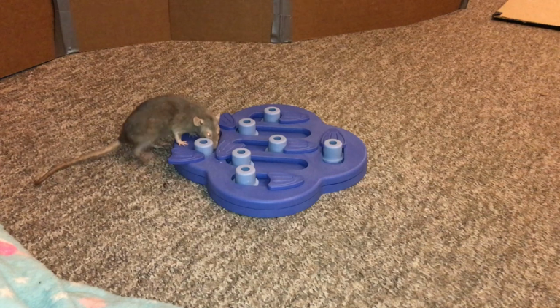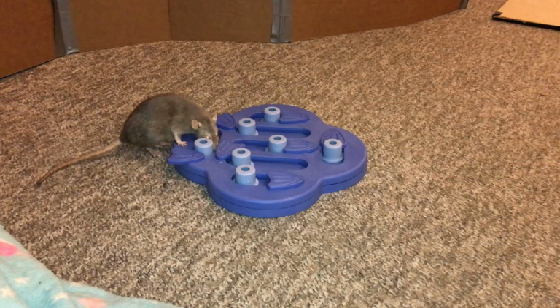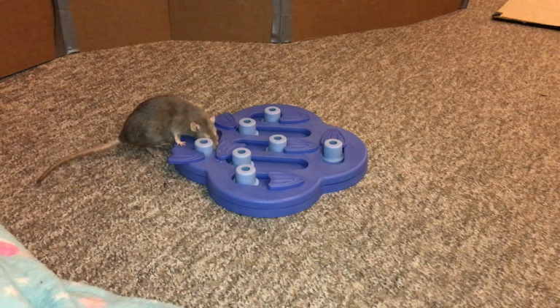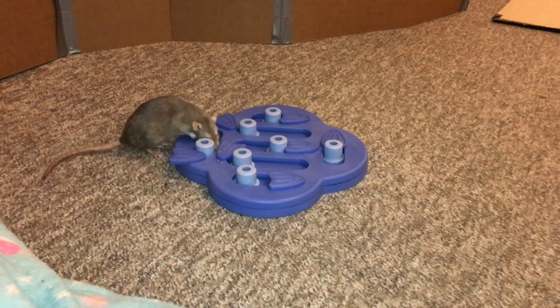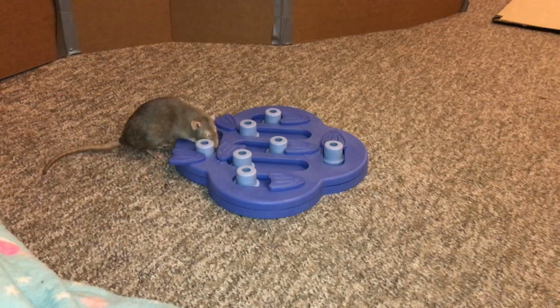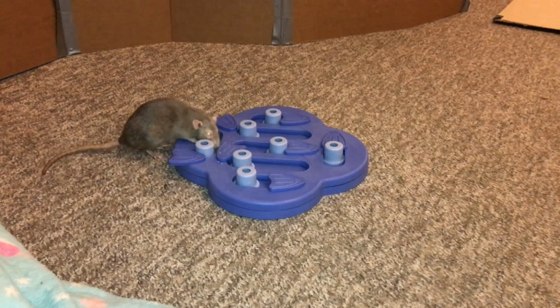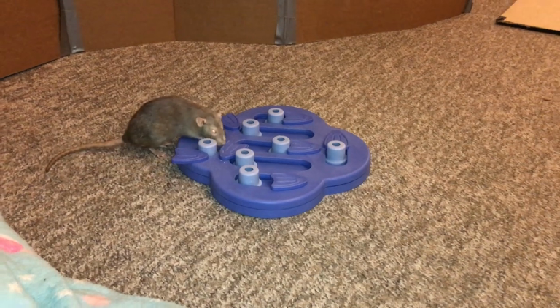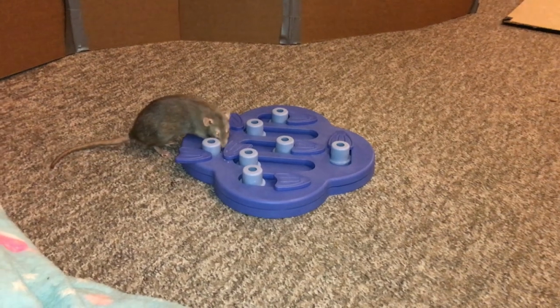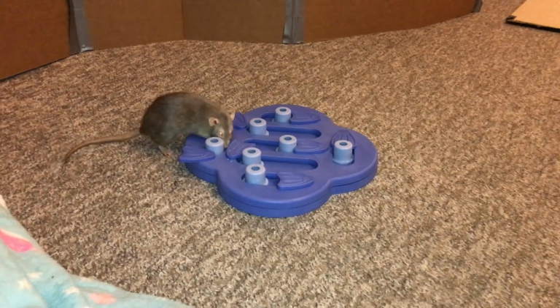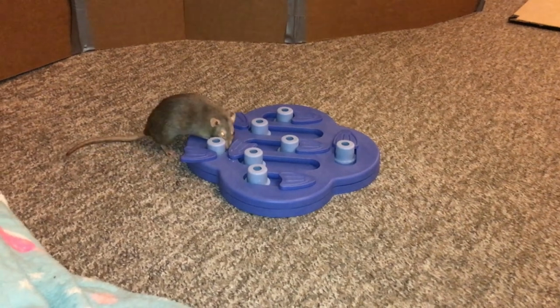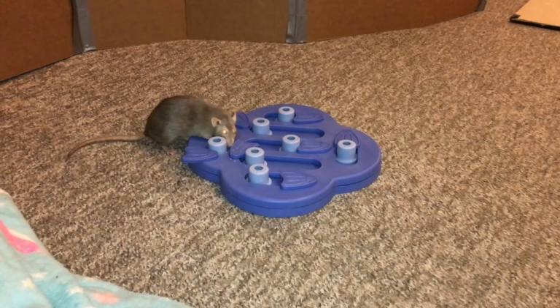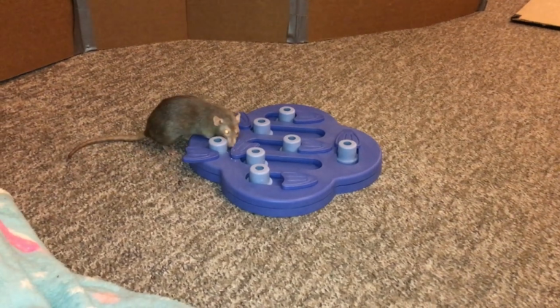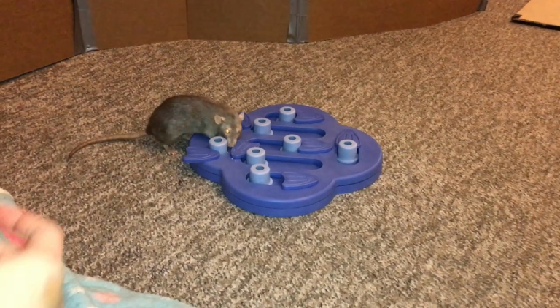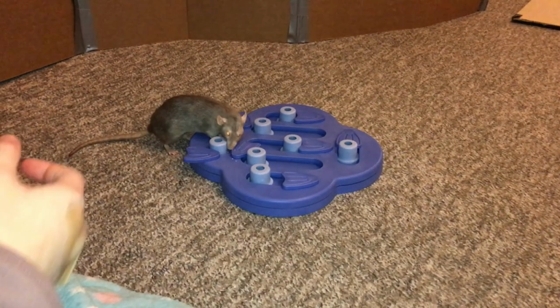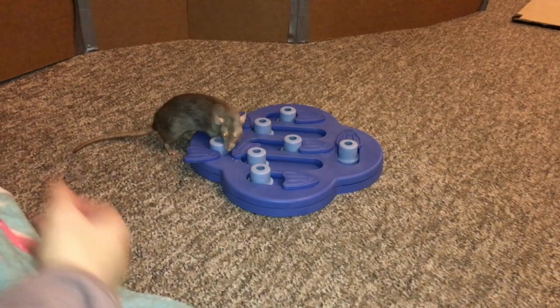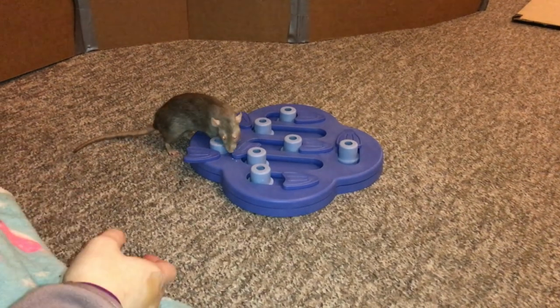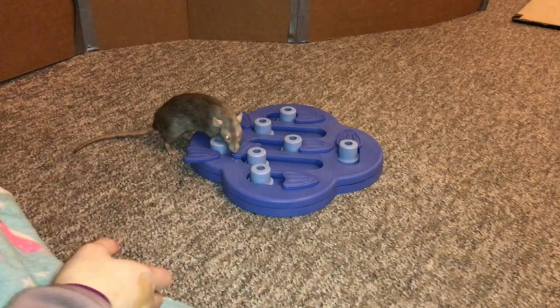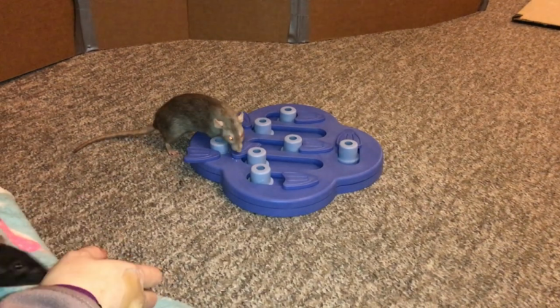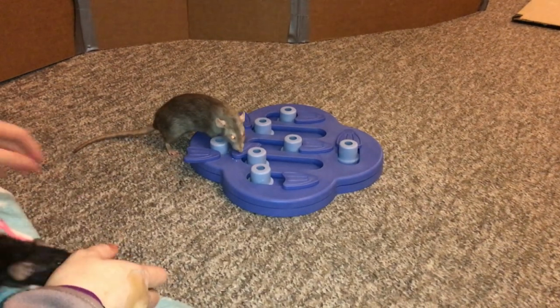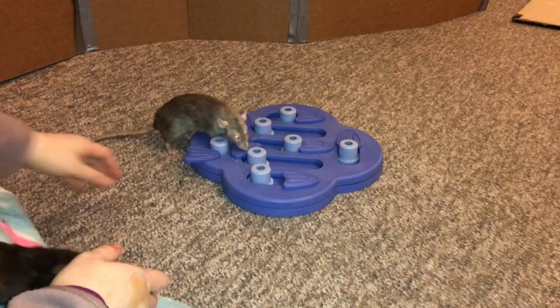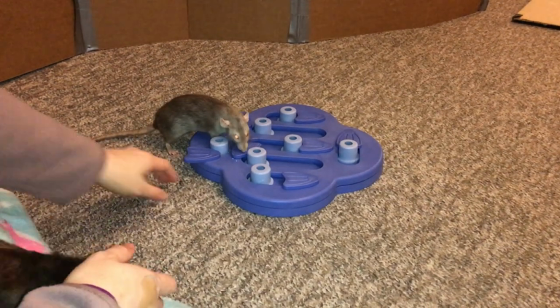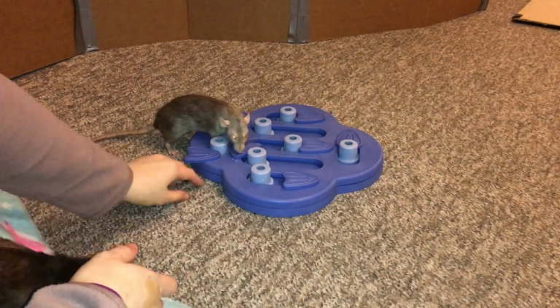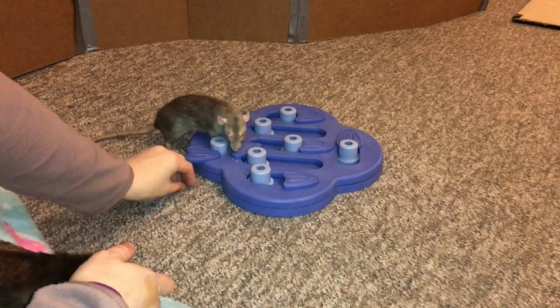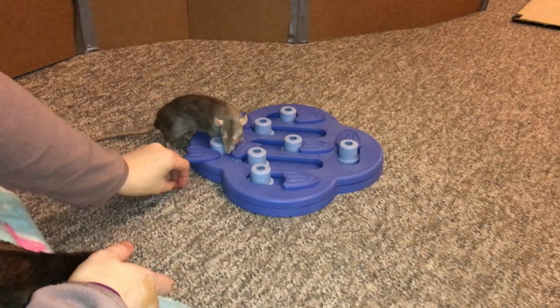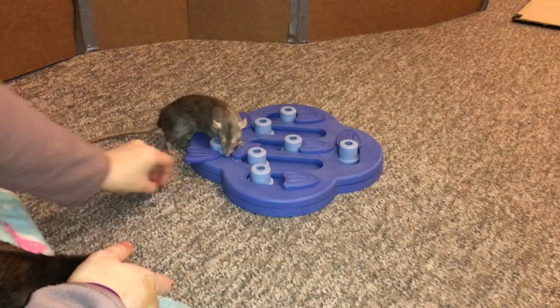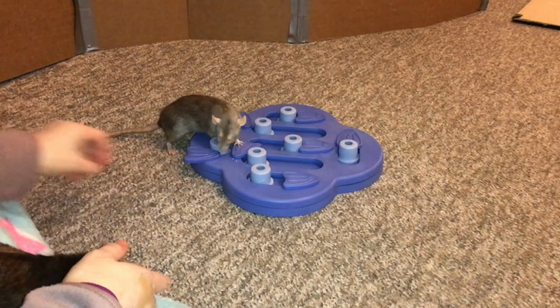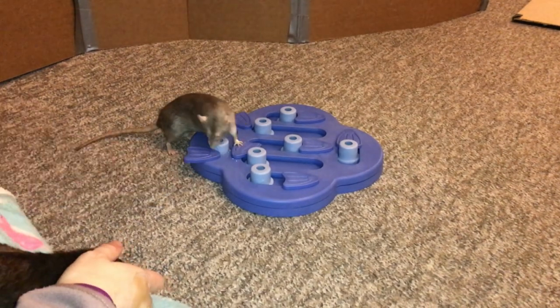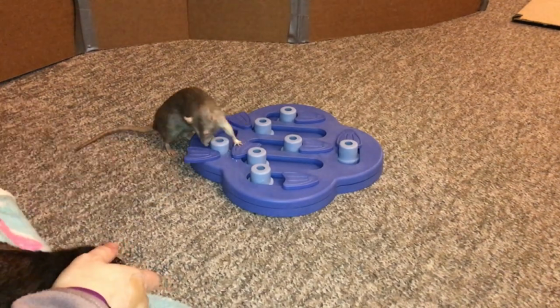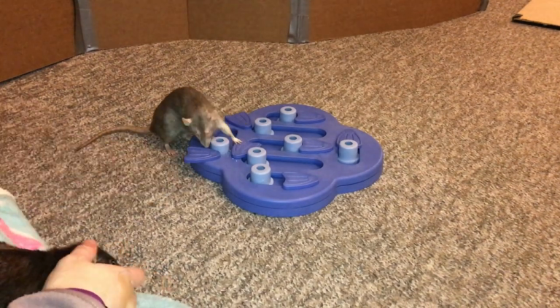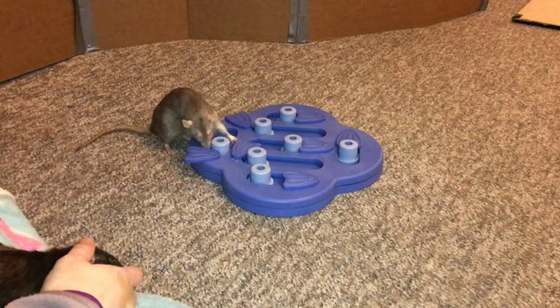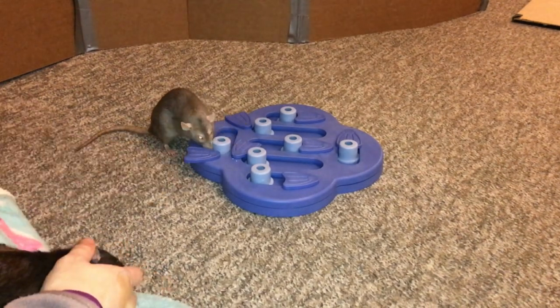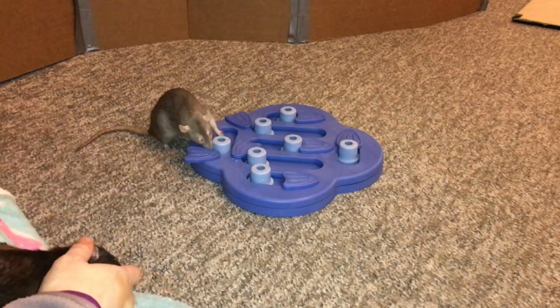Hey guys, it's Shanna the Rat, and for today's video I'm going to be doing another Foraging Friday.